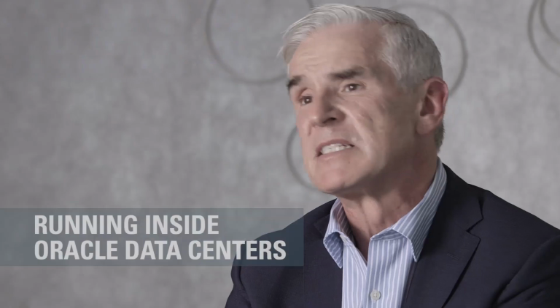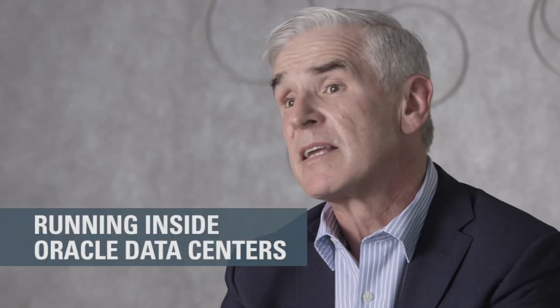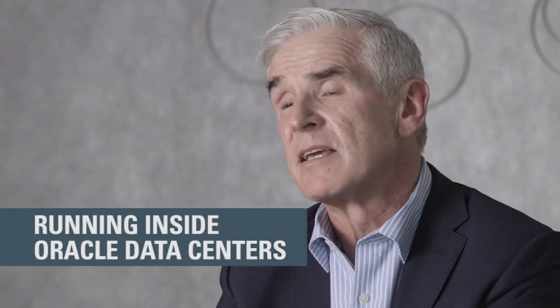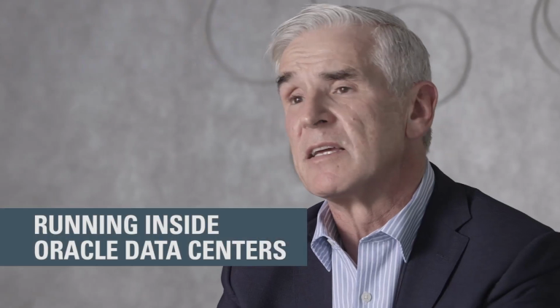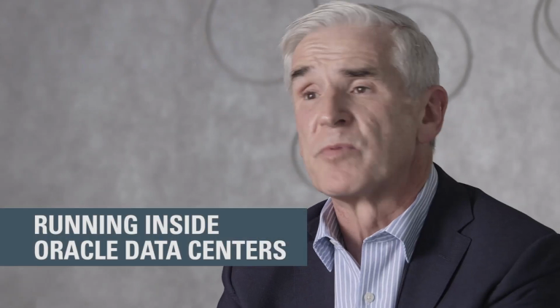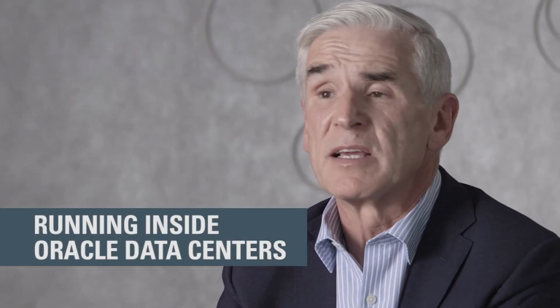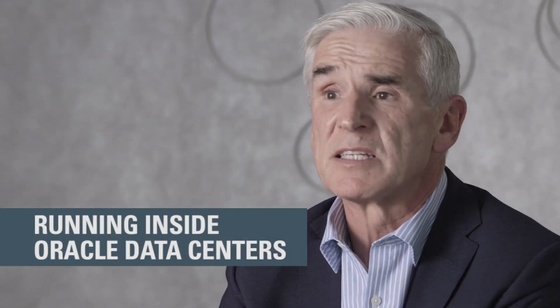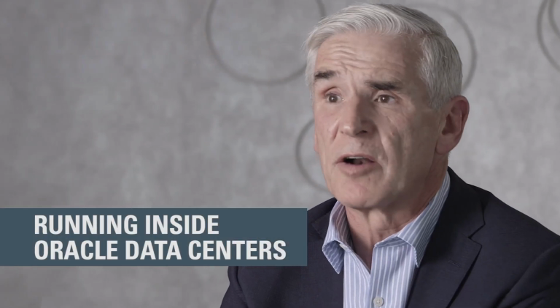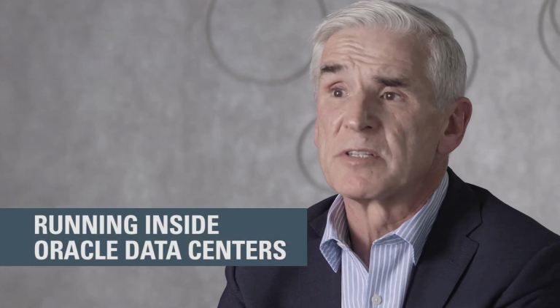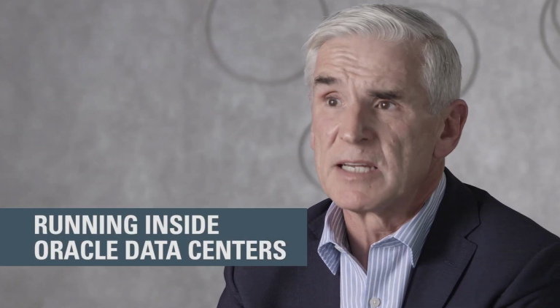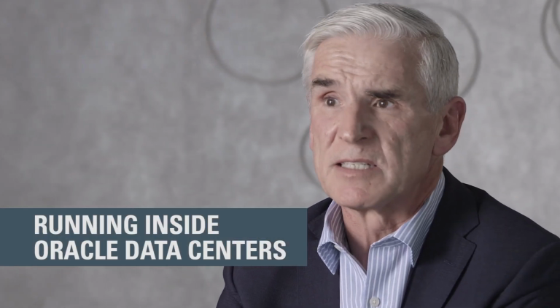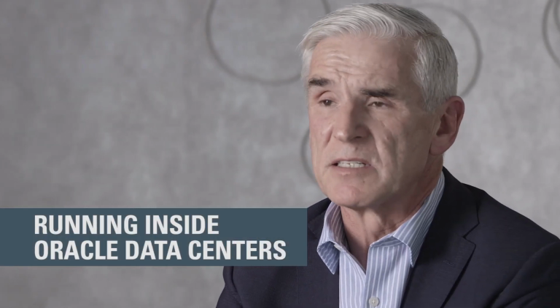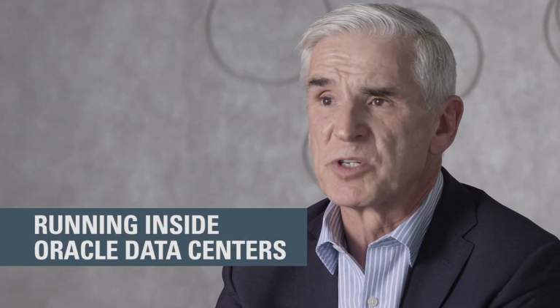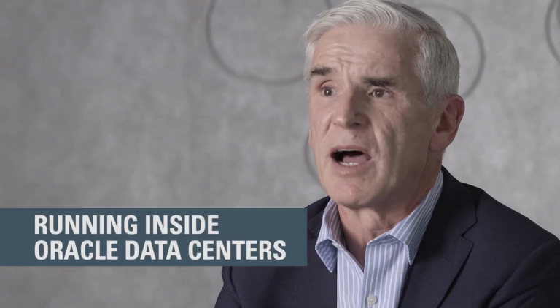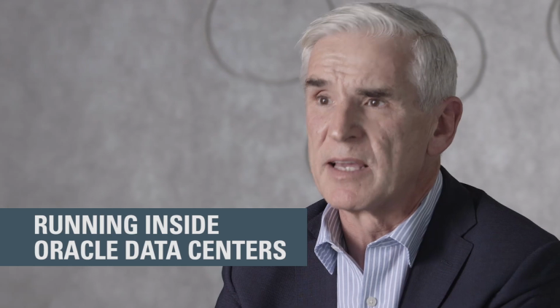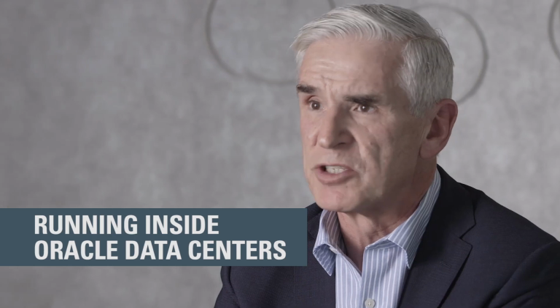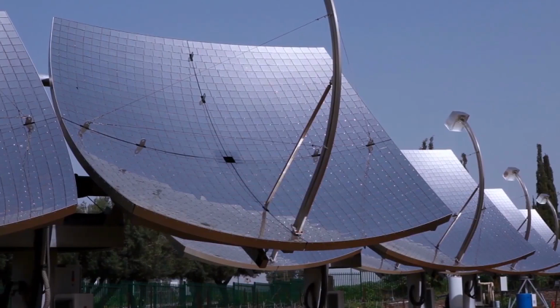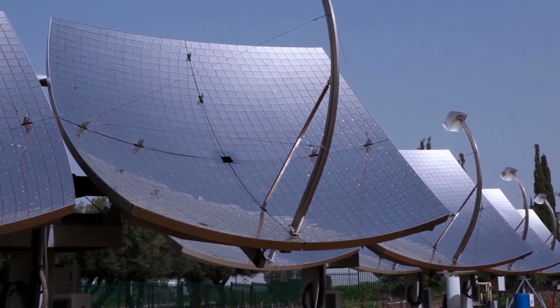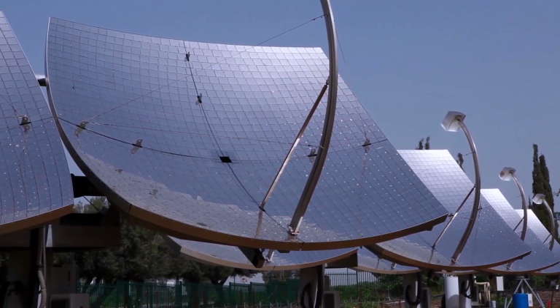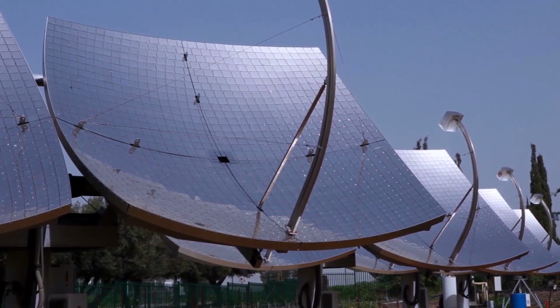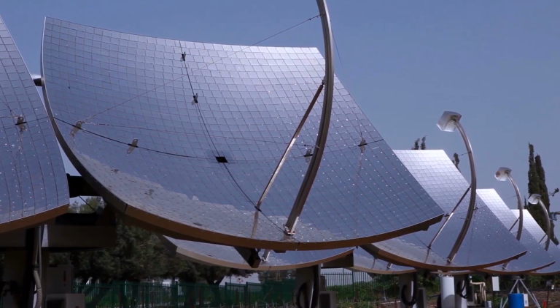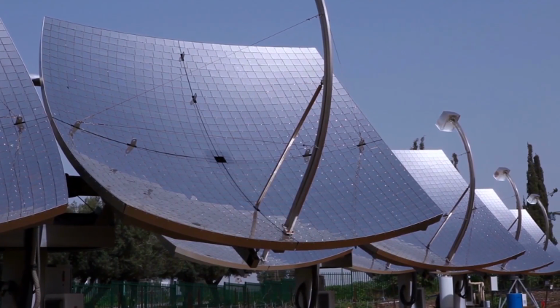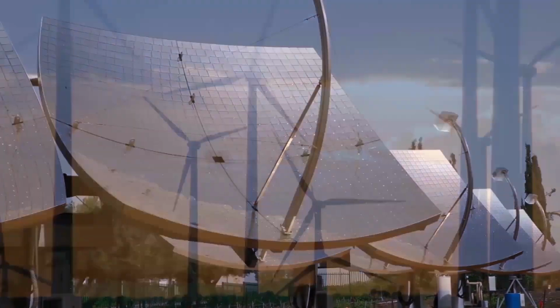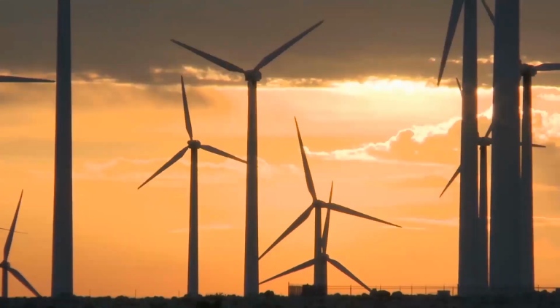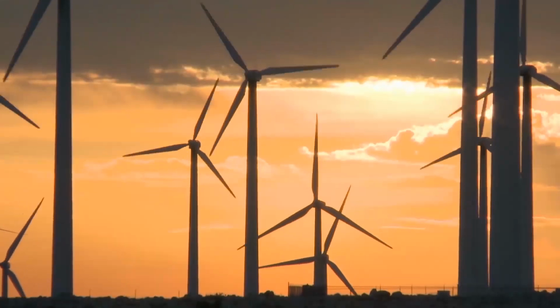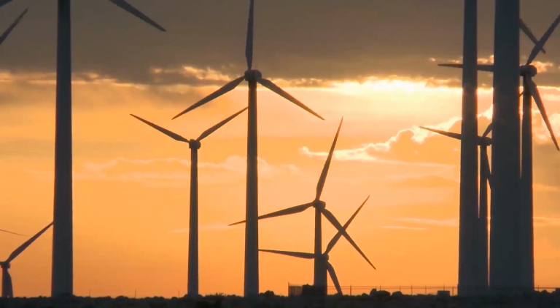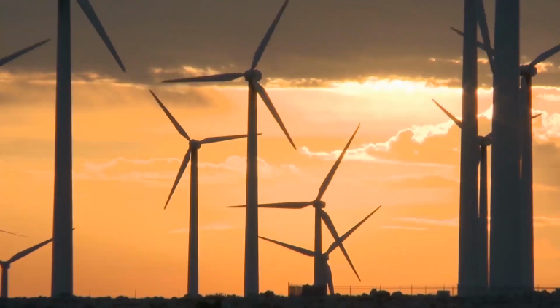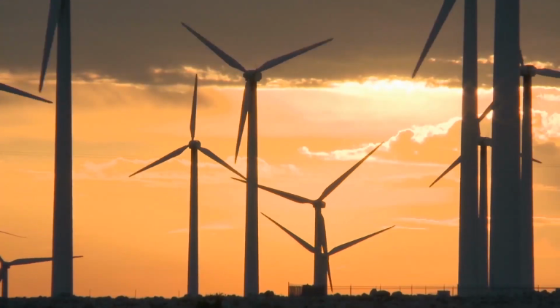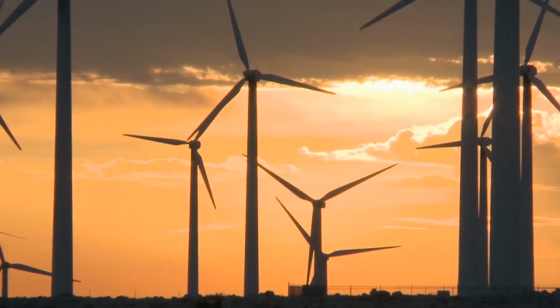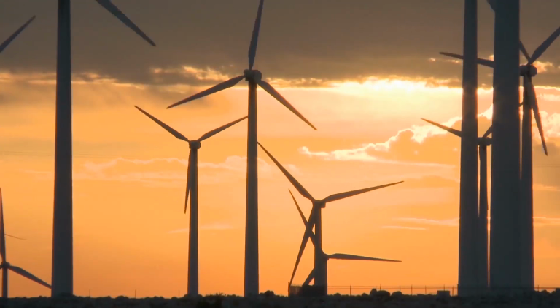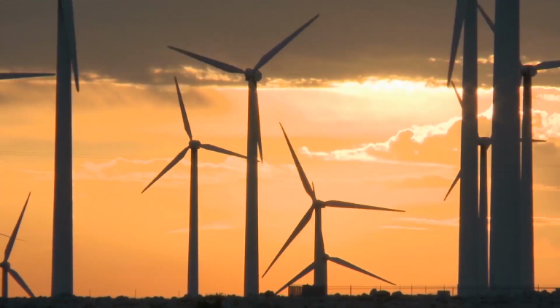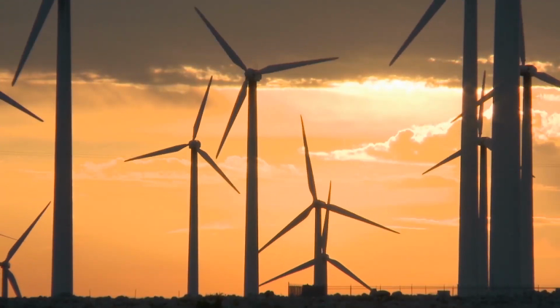Secondly, it's running inside Oracle's data centers, which are highly energy efficient and also thereby reduce the environmental impact.